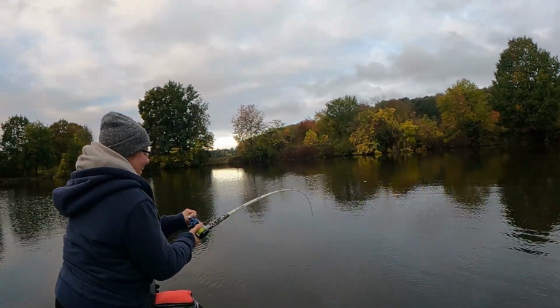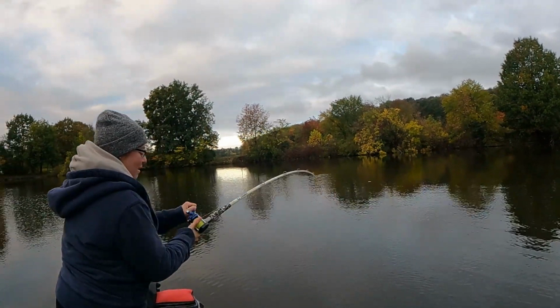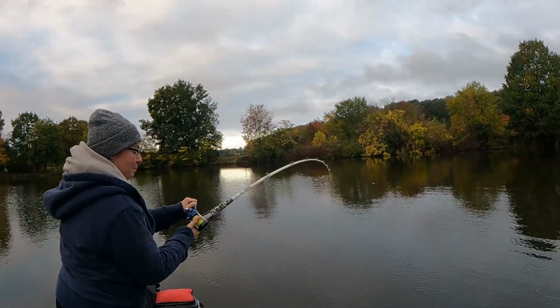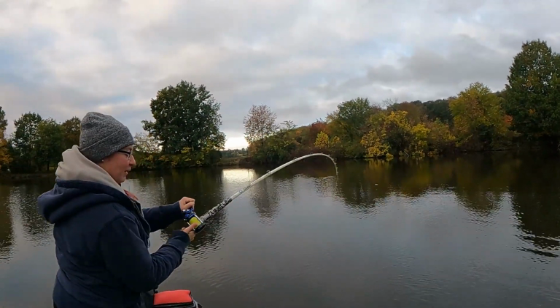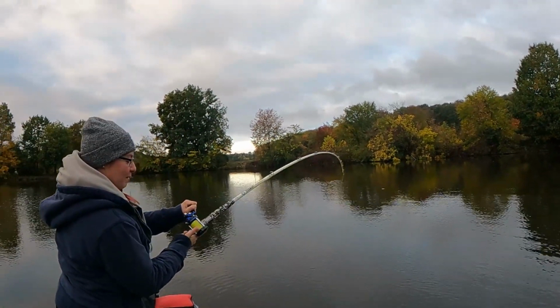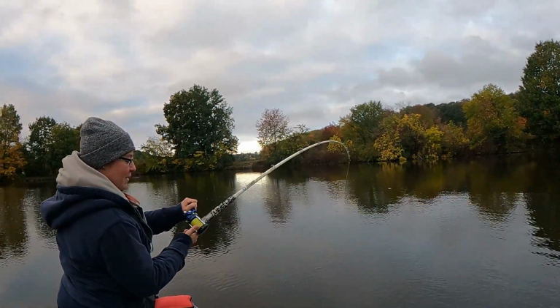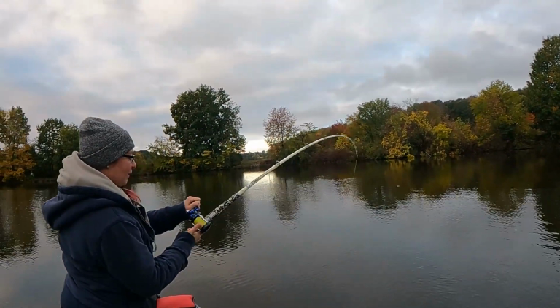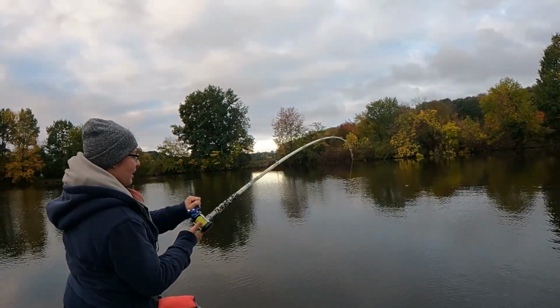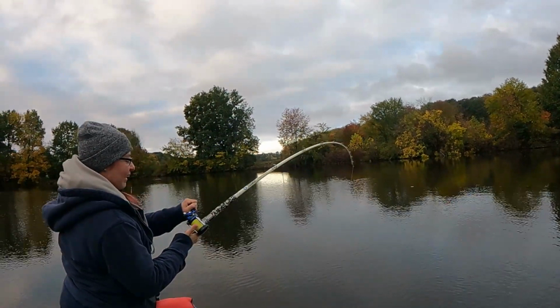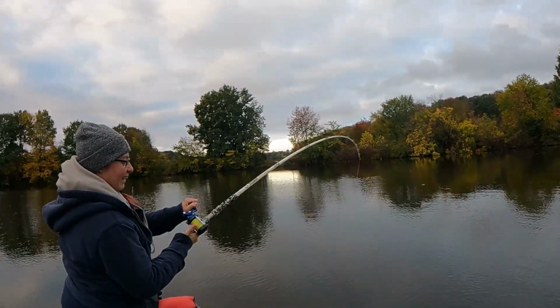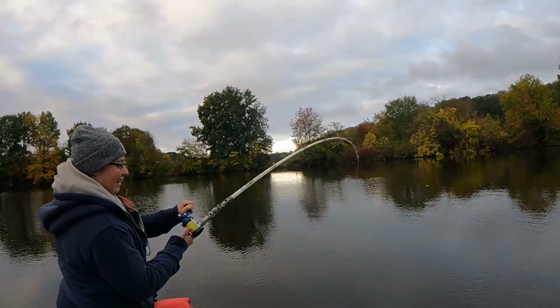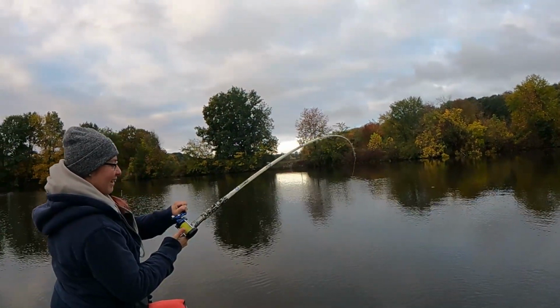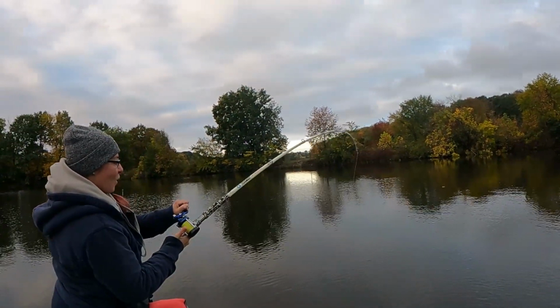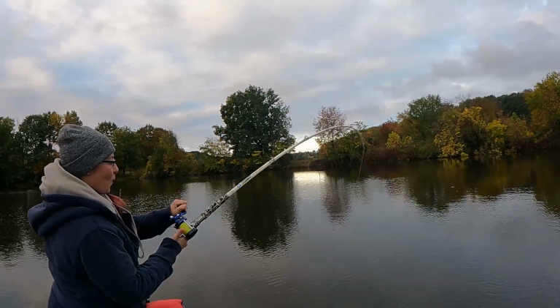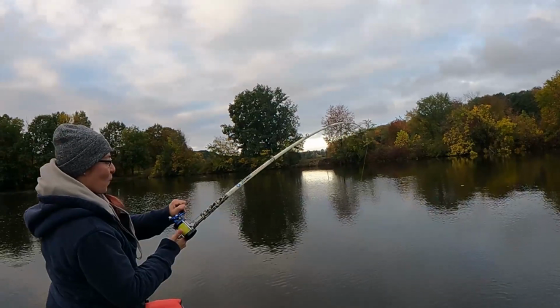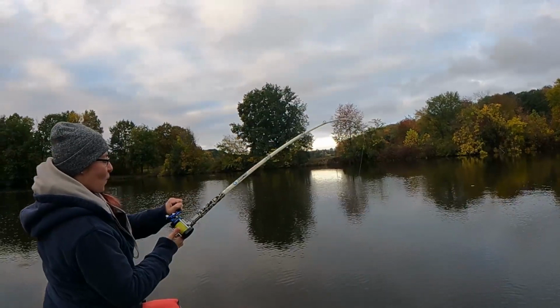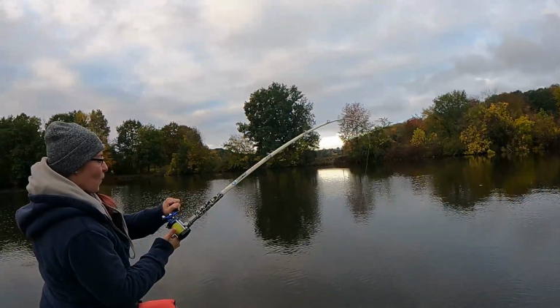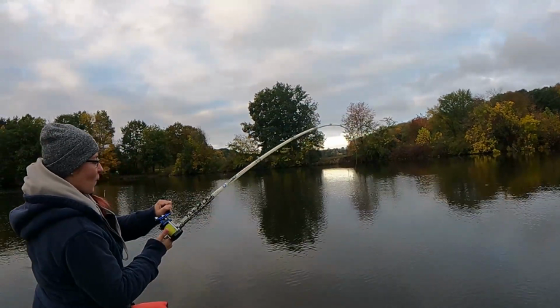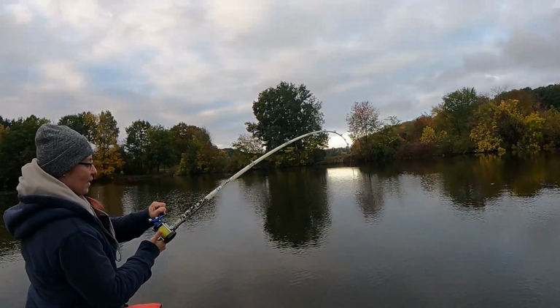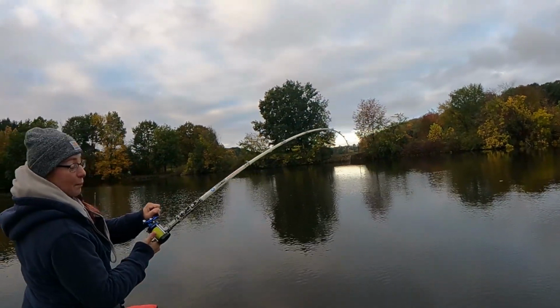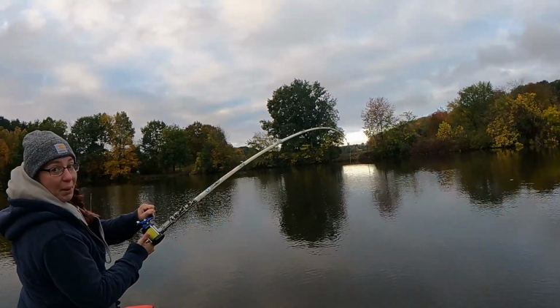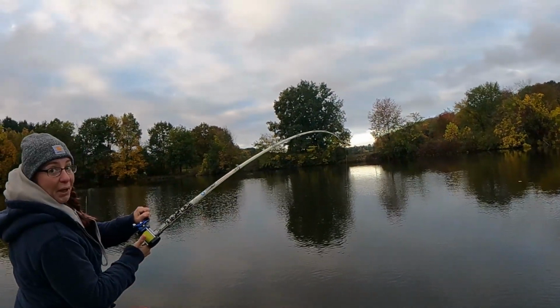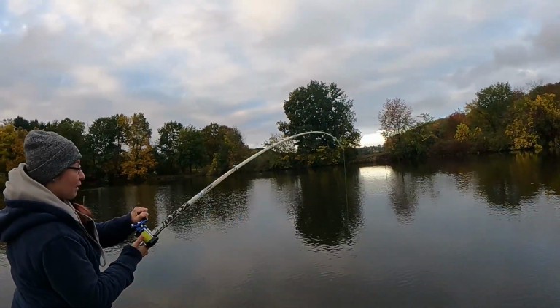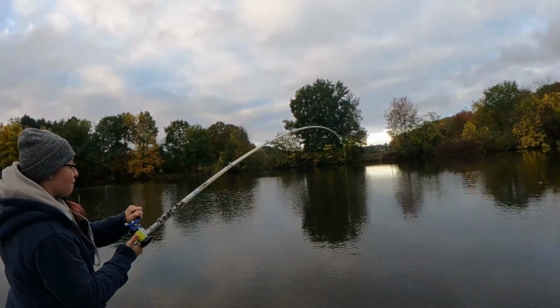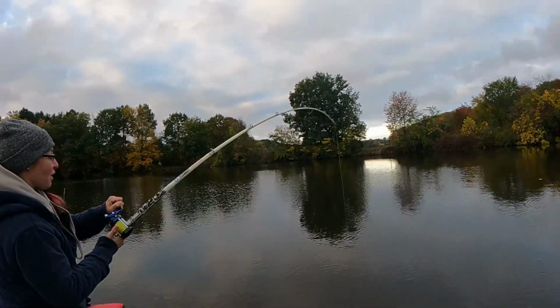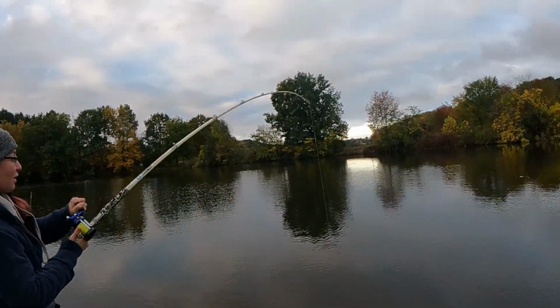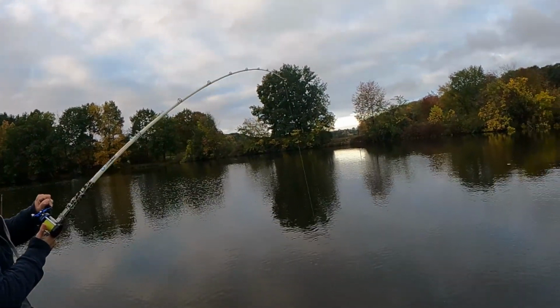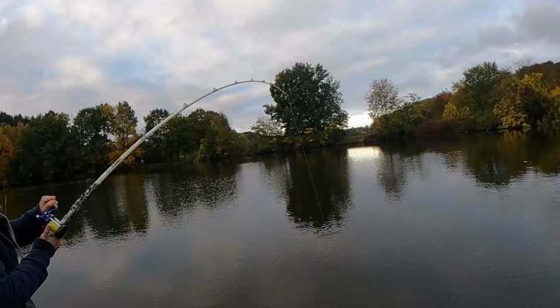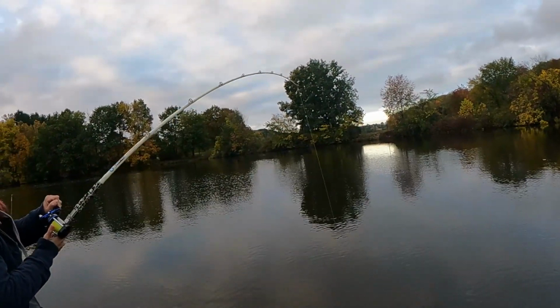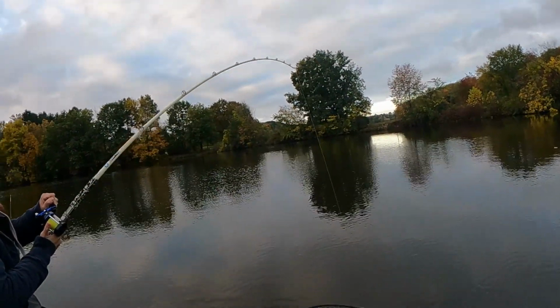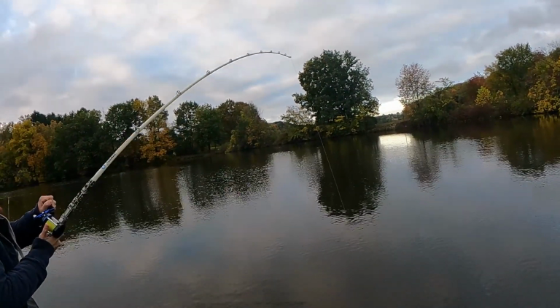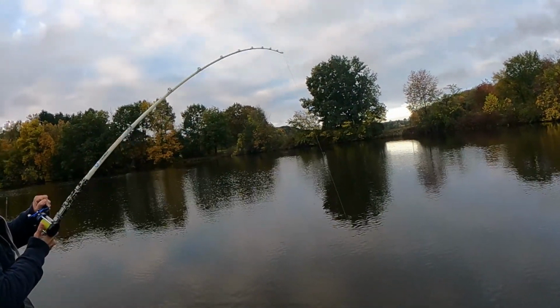He is peeling drag. Yeah, he is. That's a big fish. Yes, it is. Holy cow.